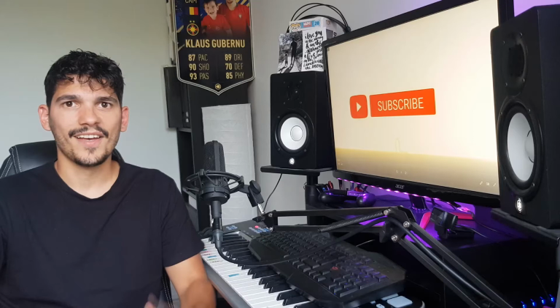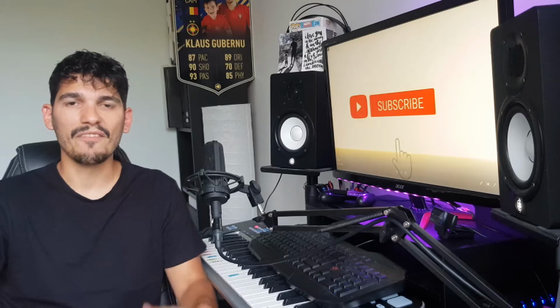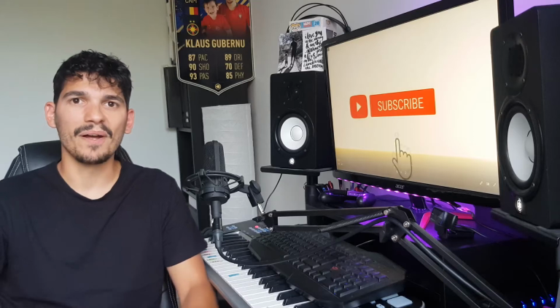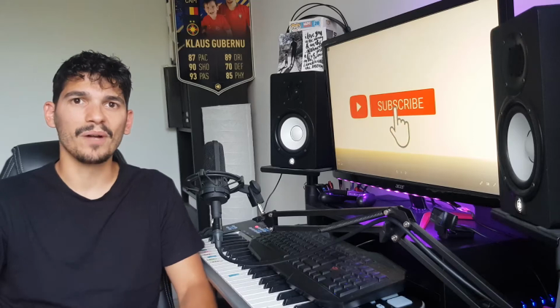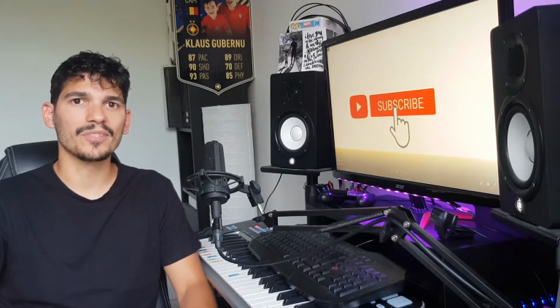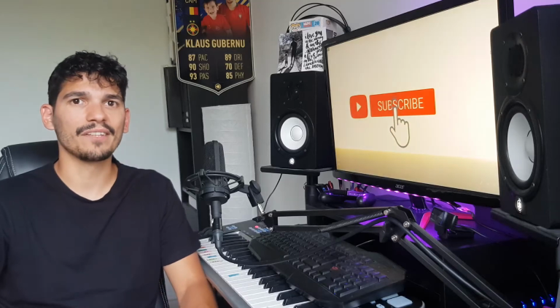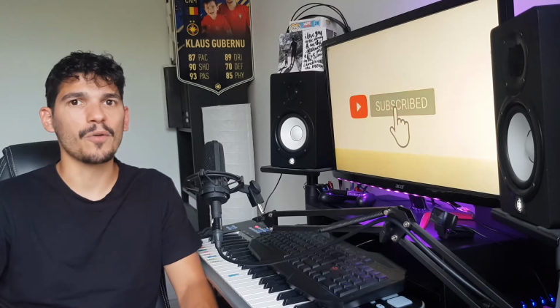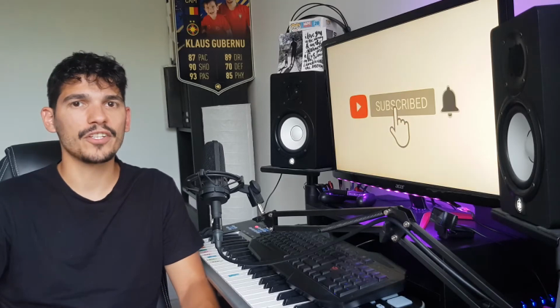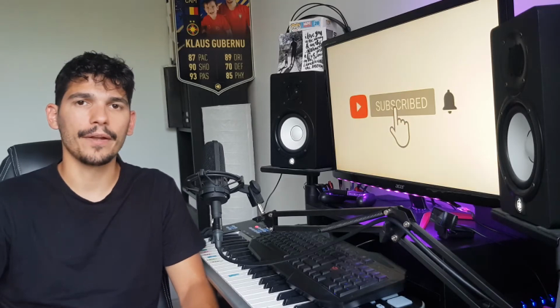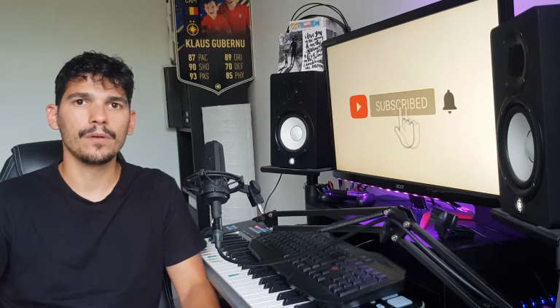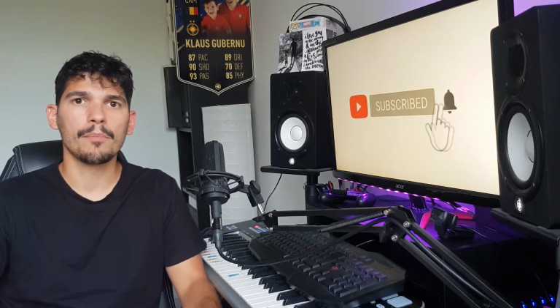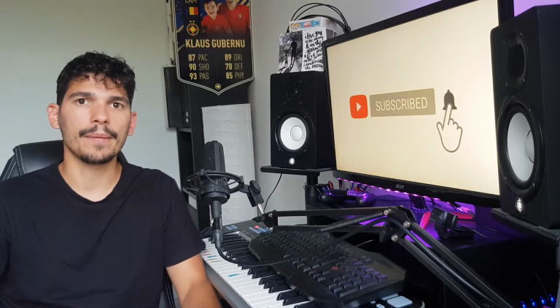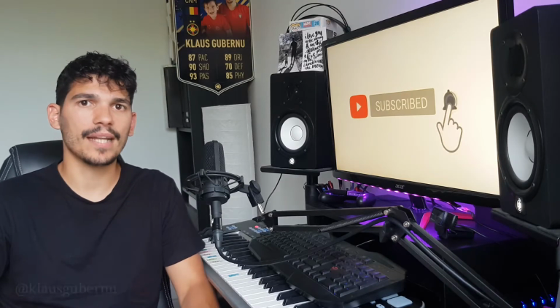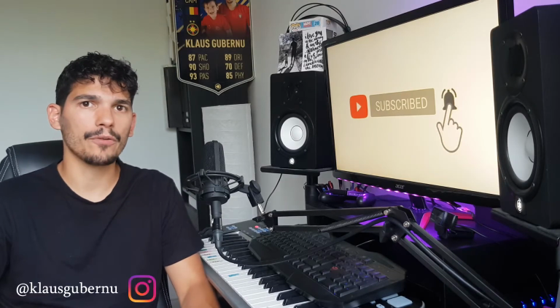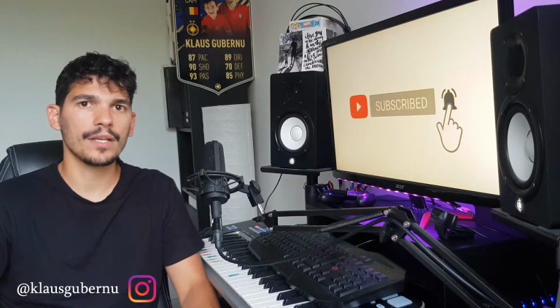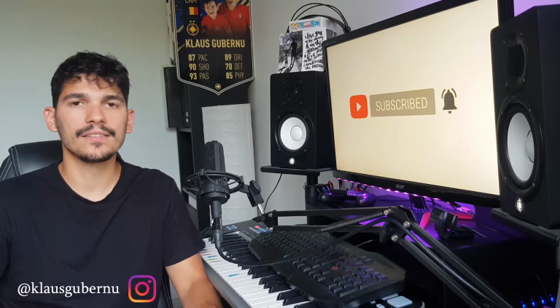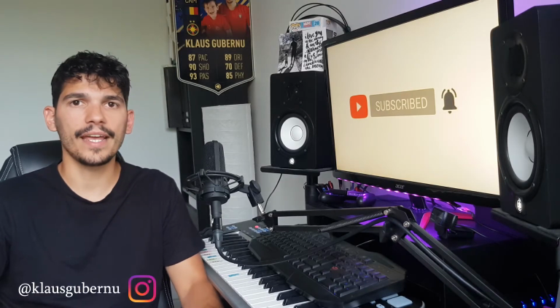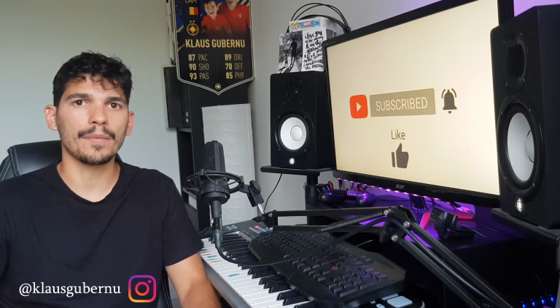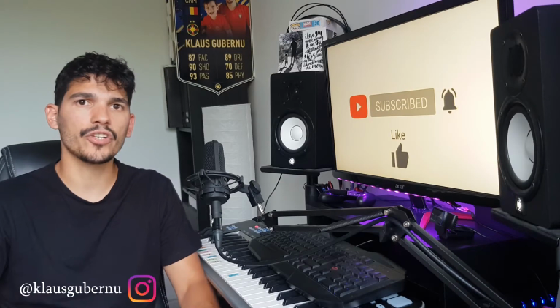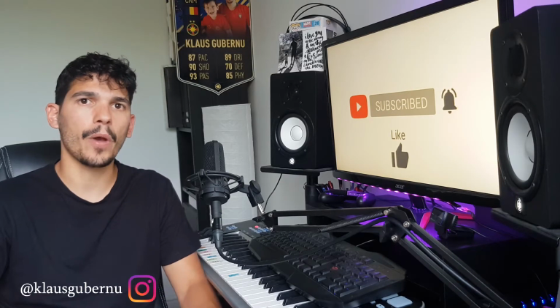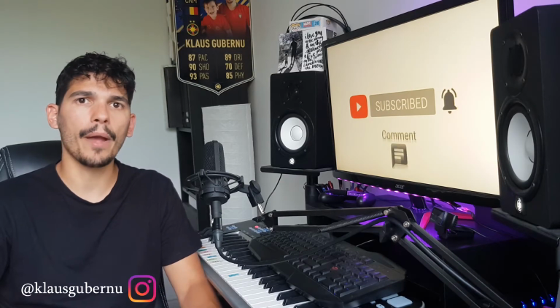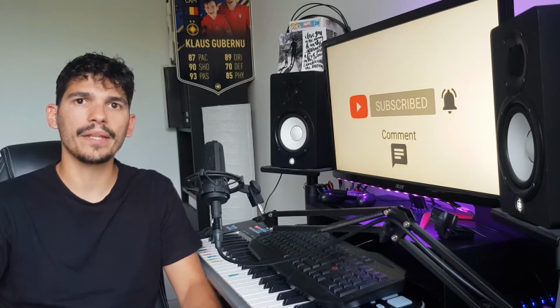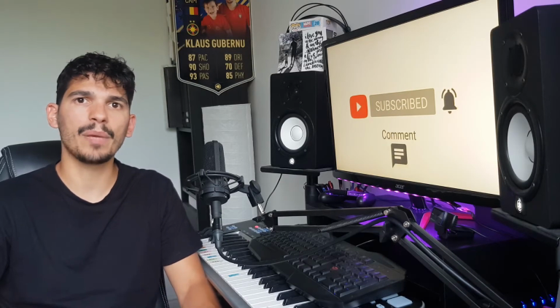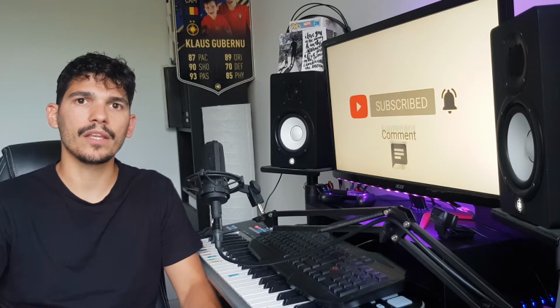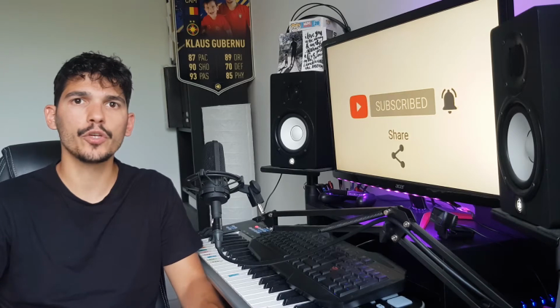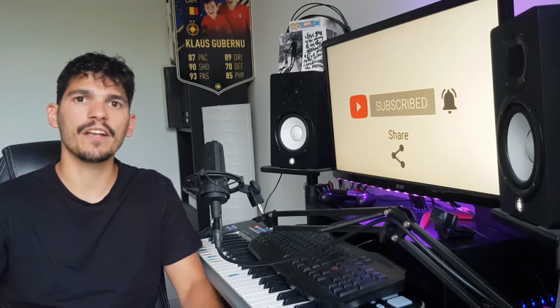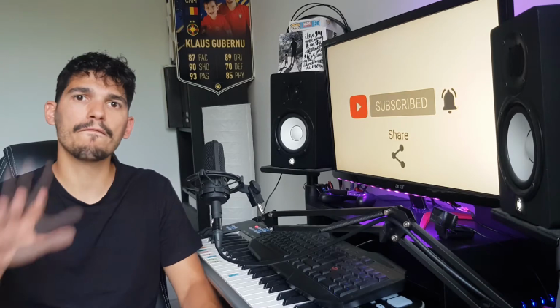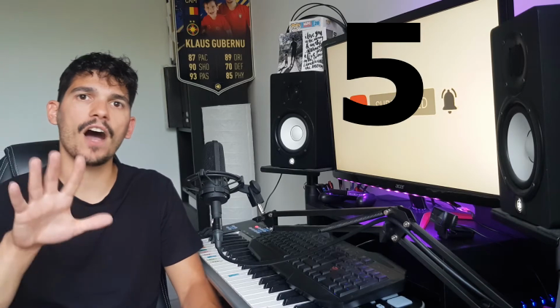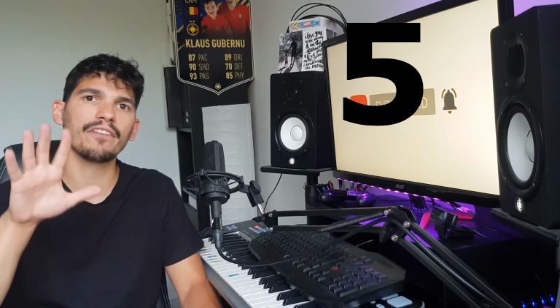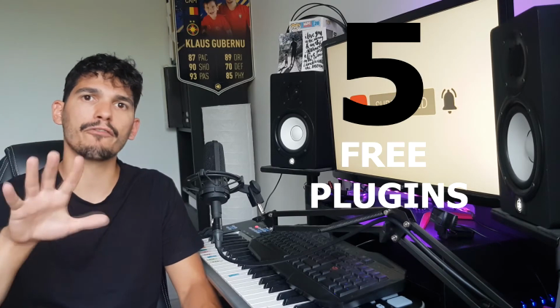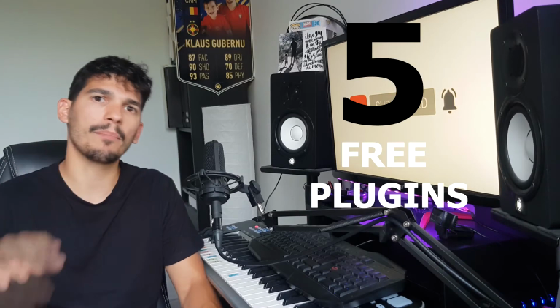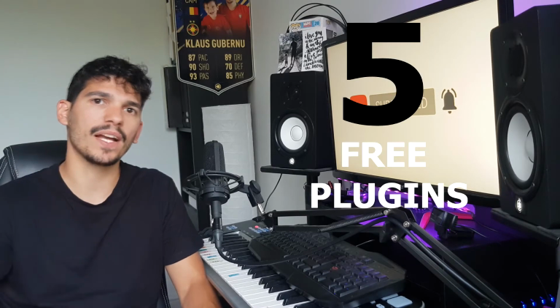Hi everyone, welcome to another video on my channel. My name is Klaus, and today I'm going to show you how I made a beat using five free plugins.